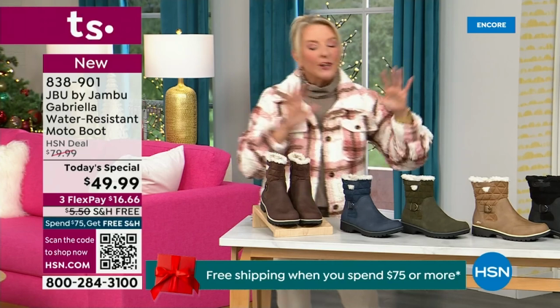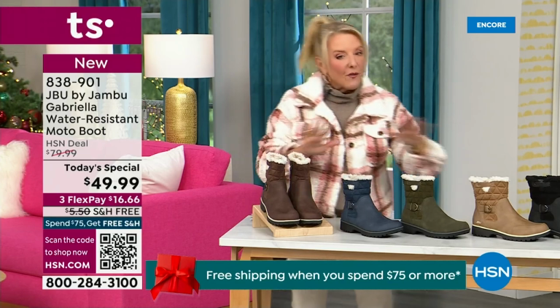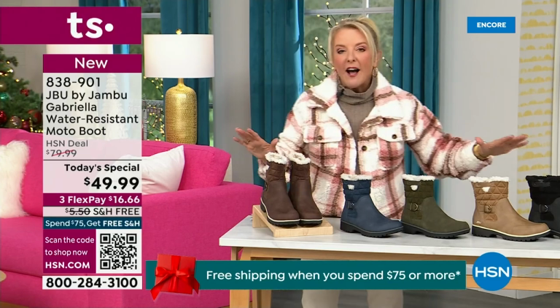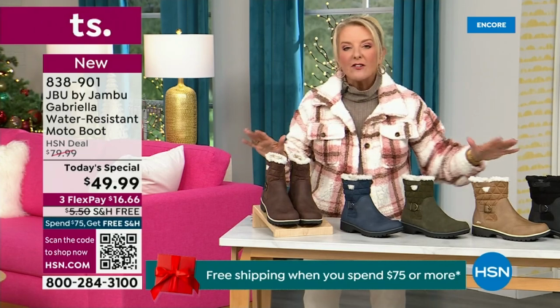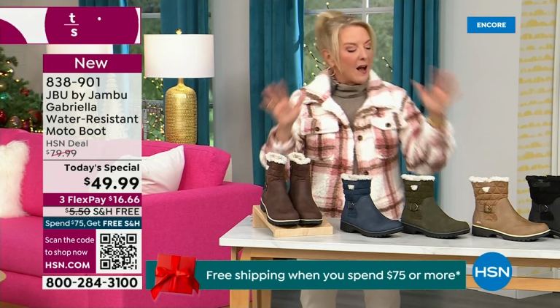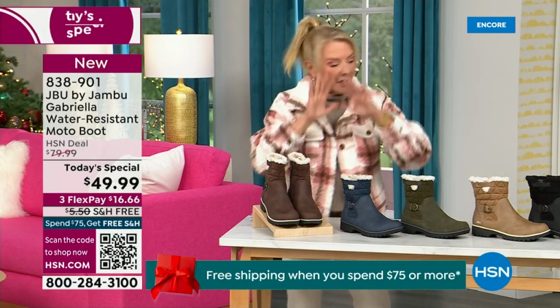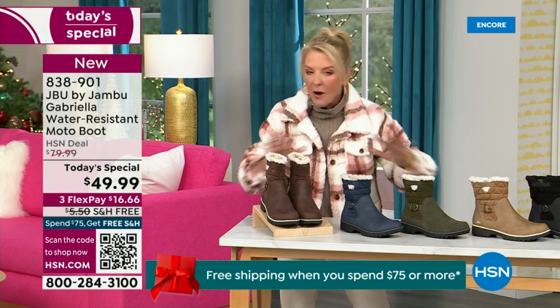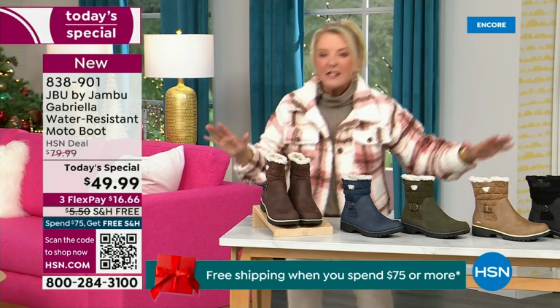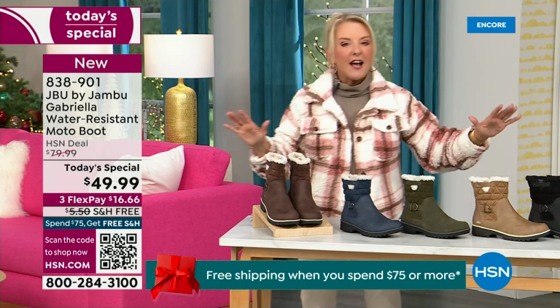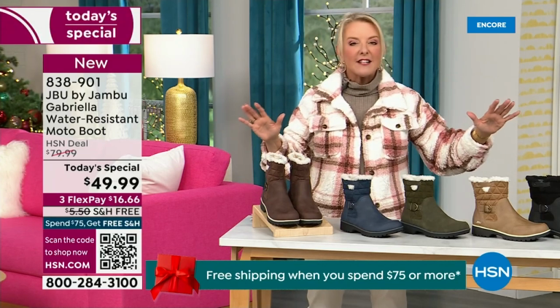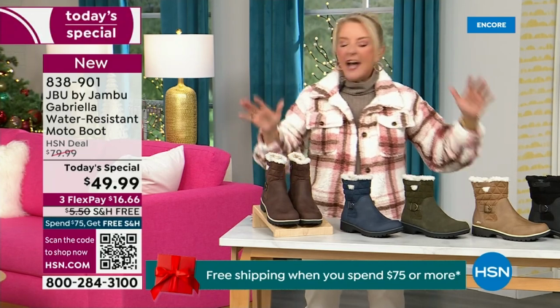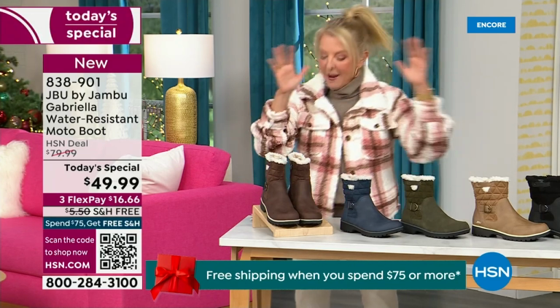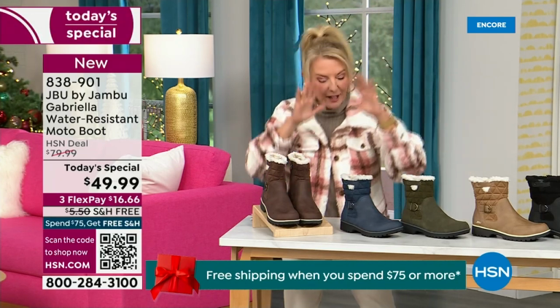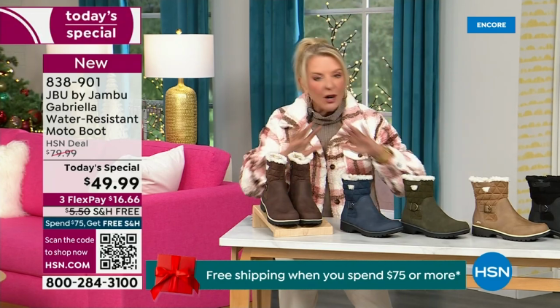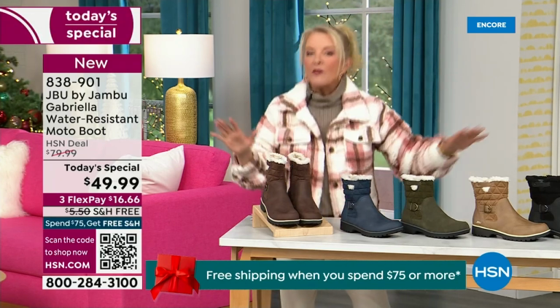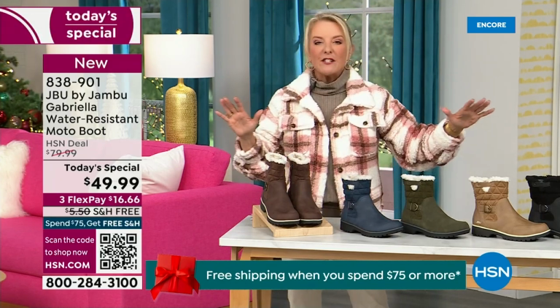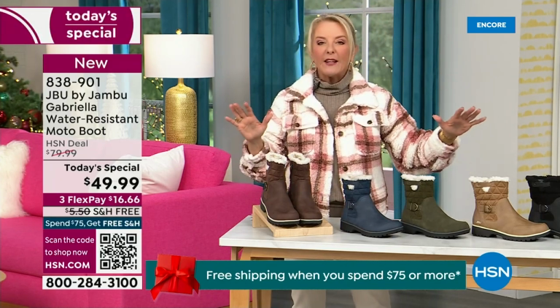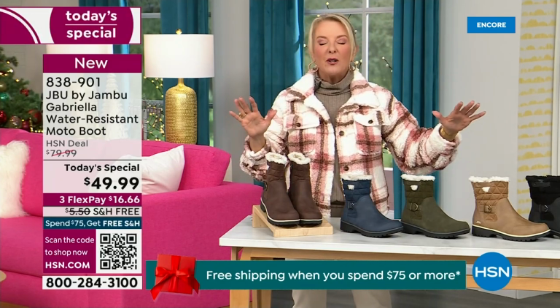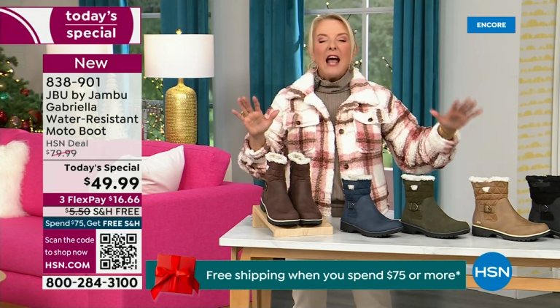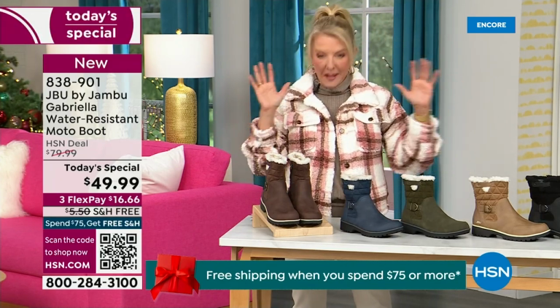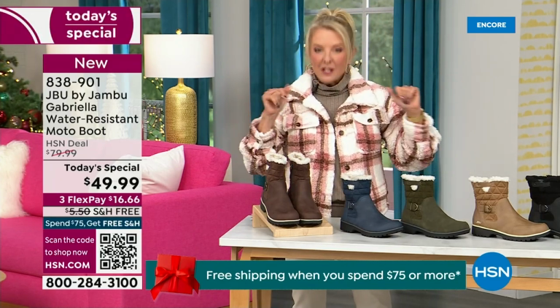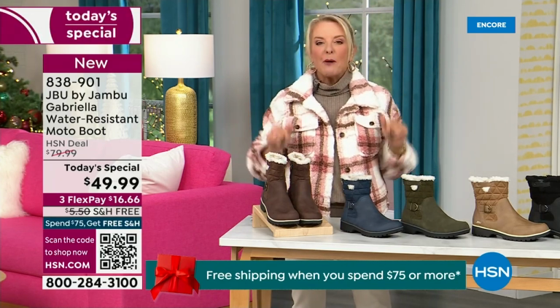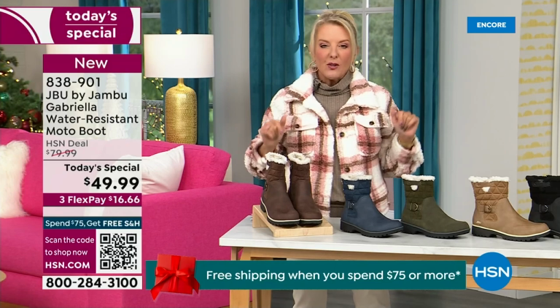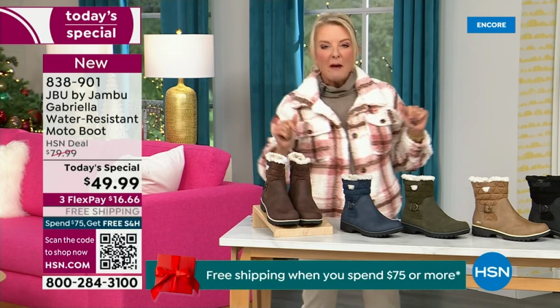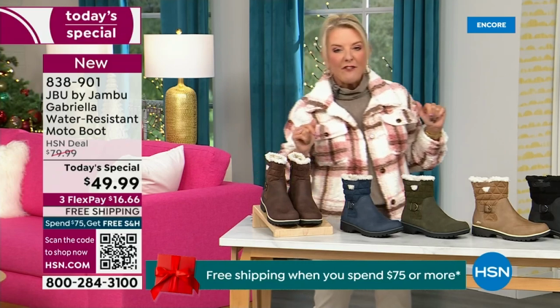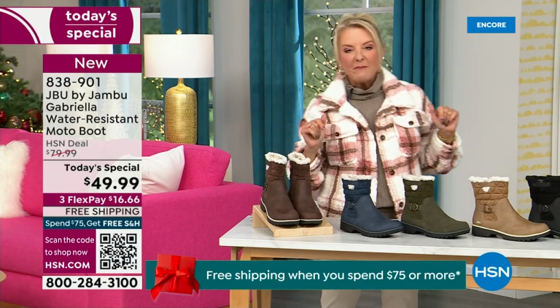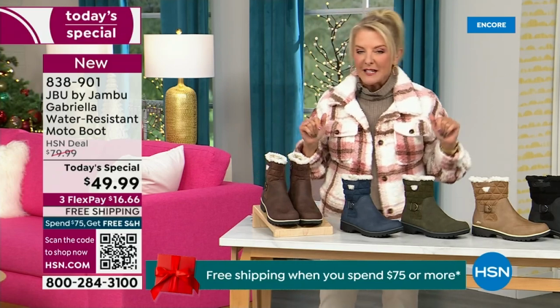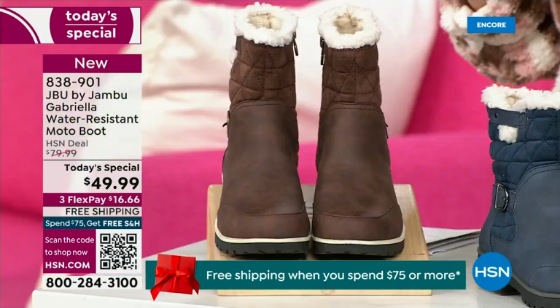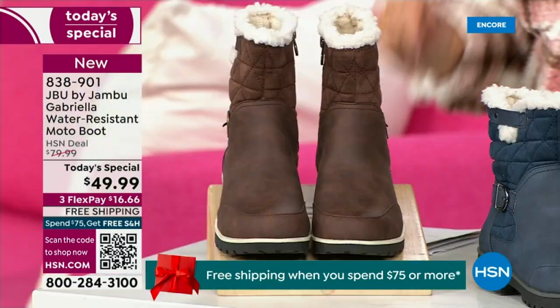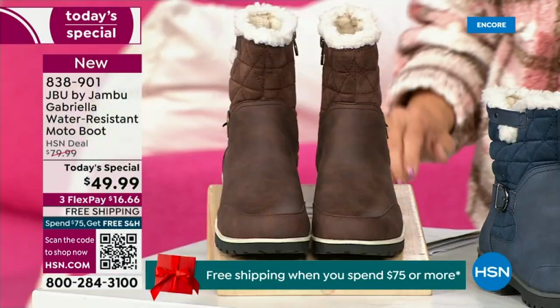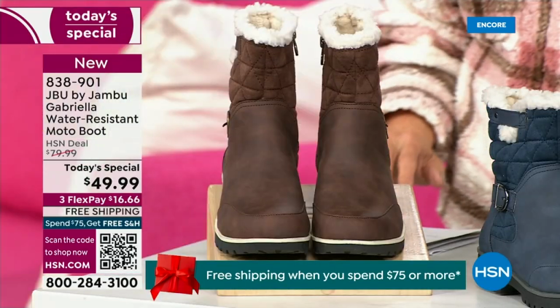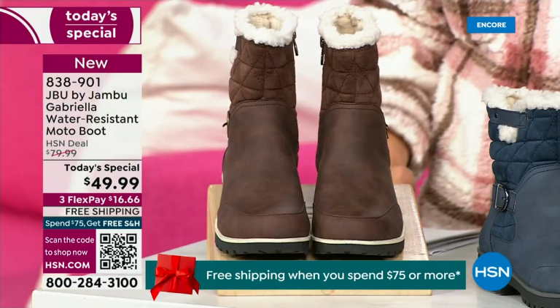I'm going to go over the colors, the sizing, and what's available. And then I'm going to surprise you in about five minutes, because this is incredible.